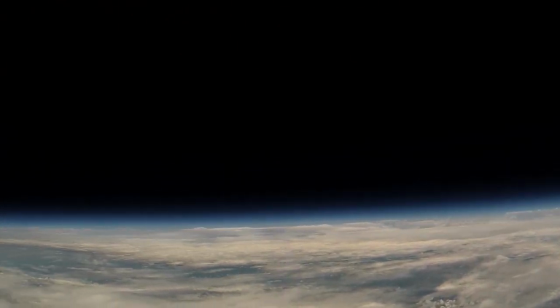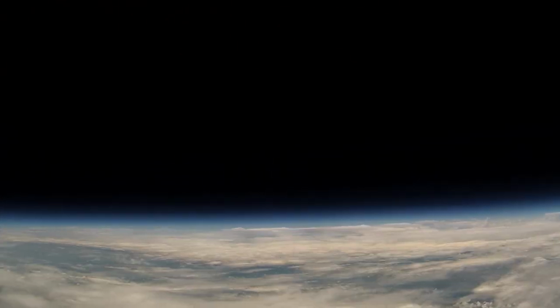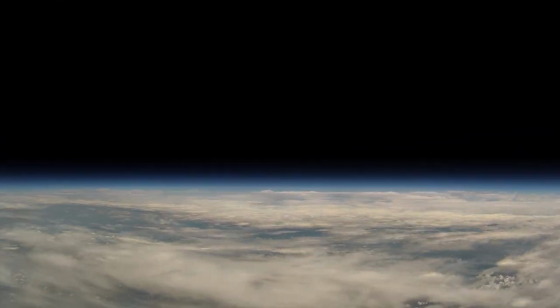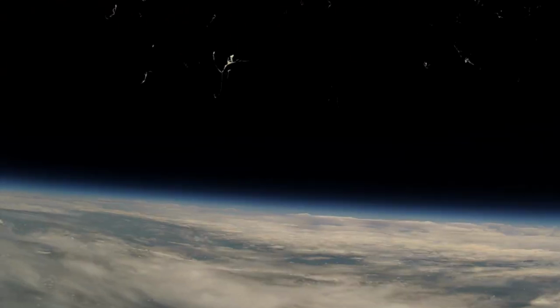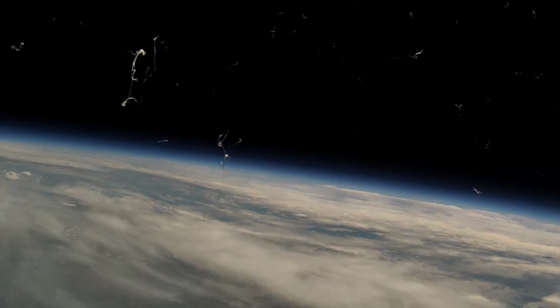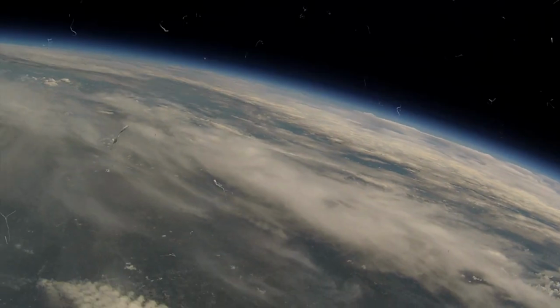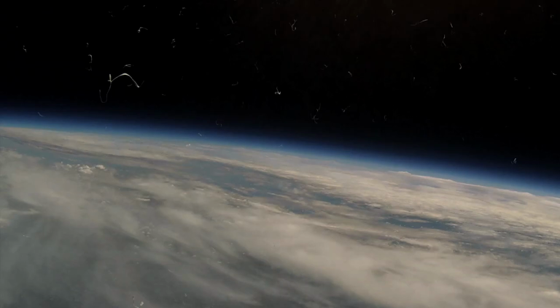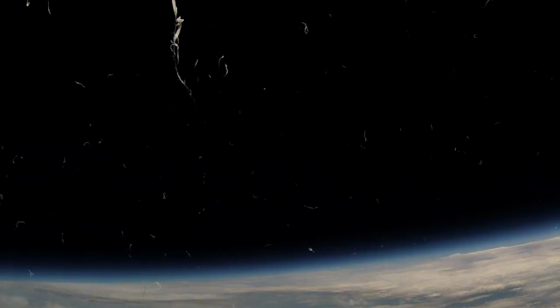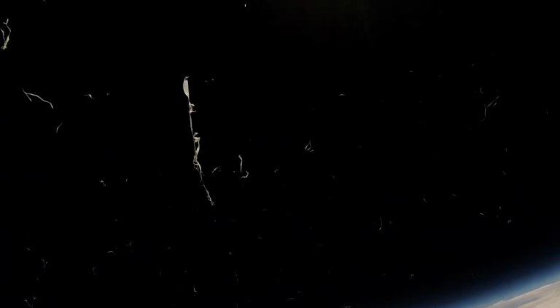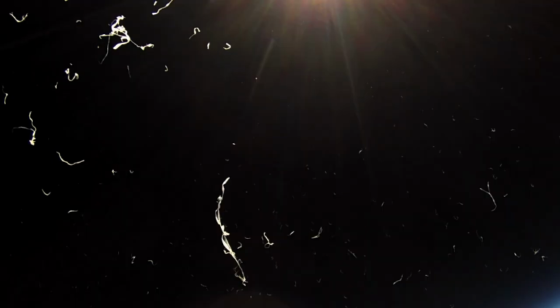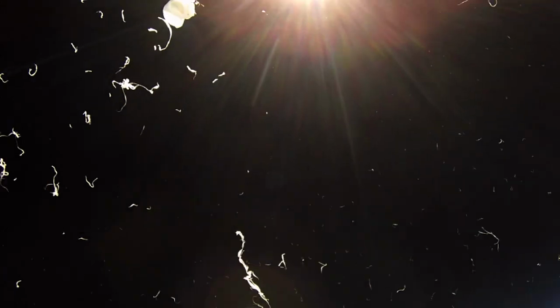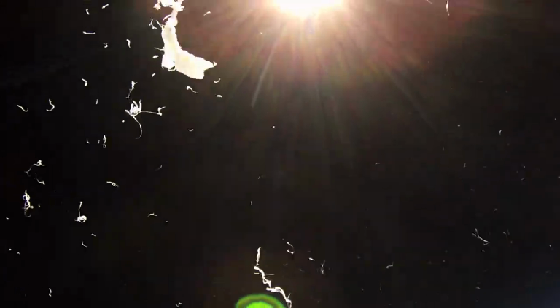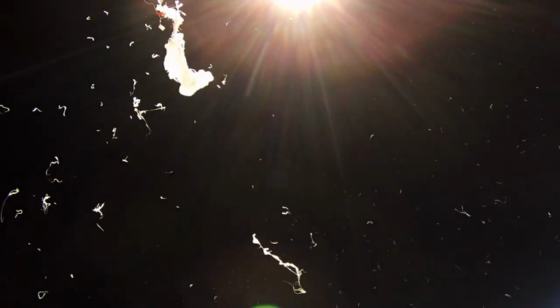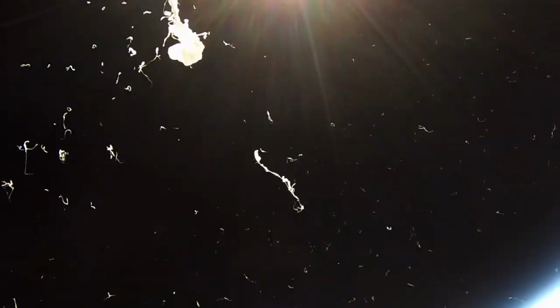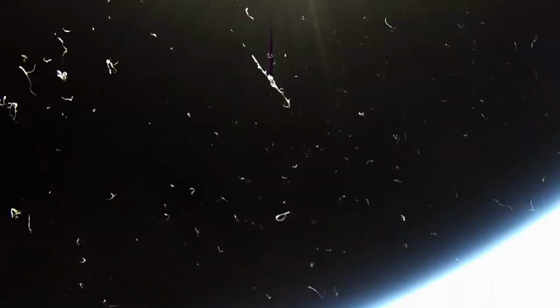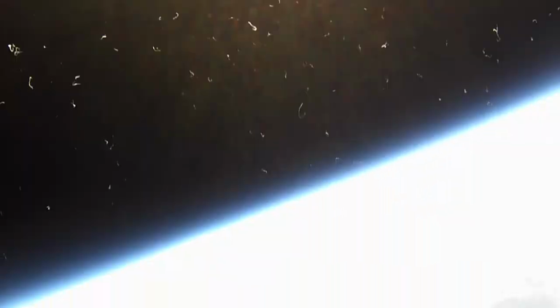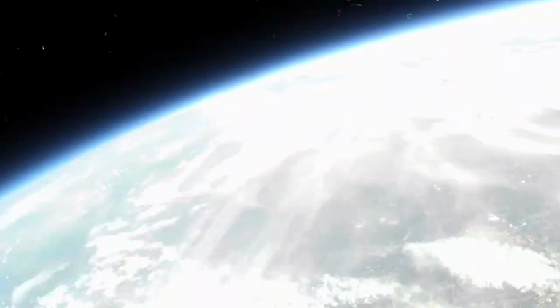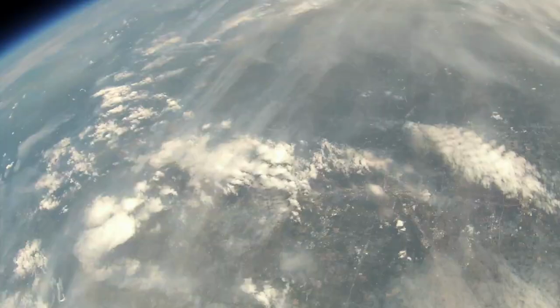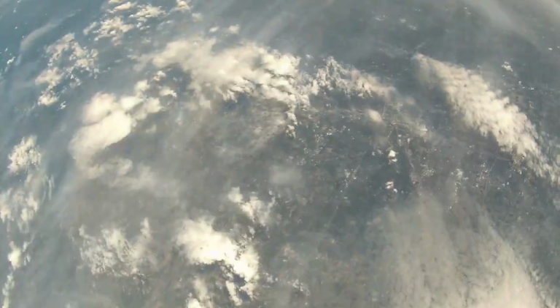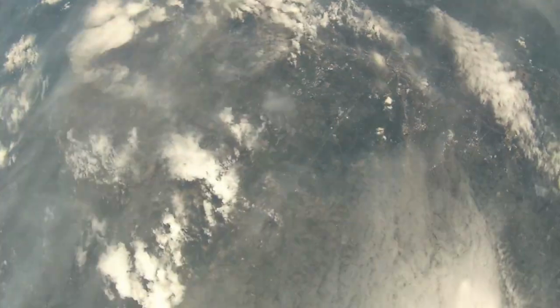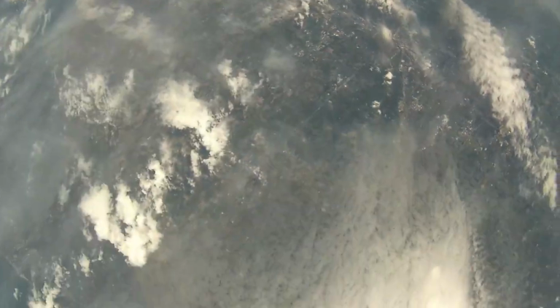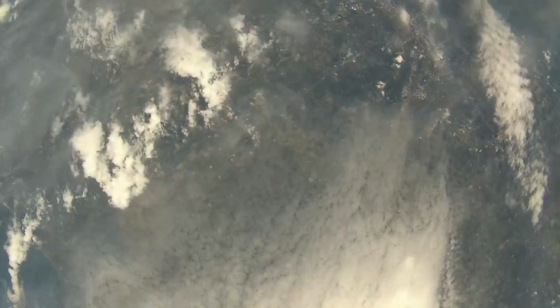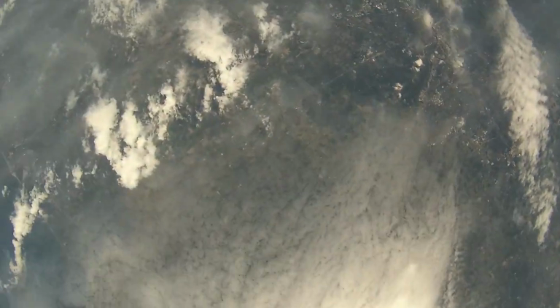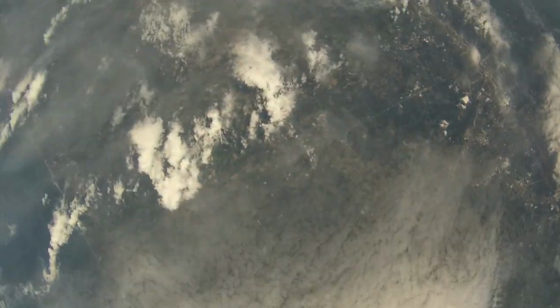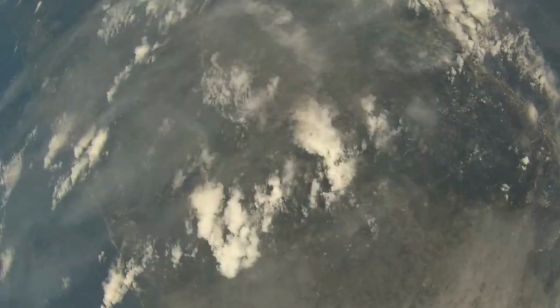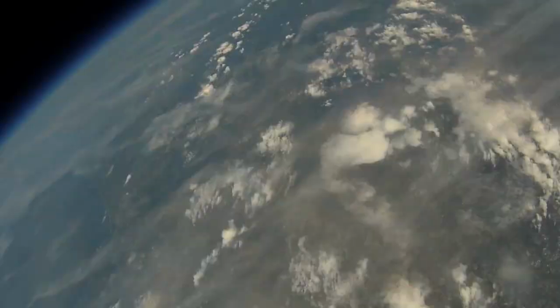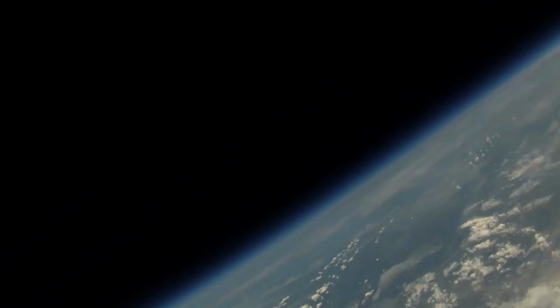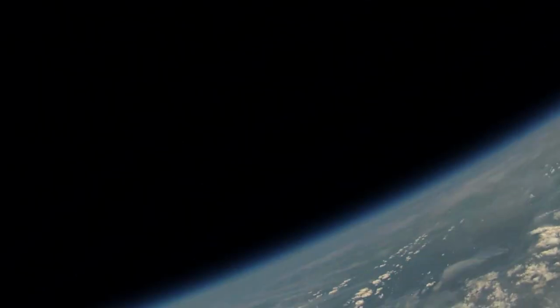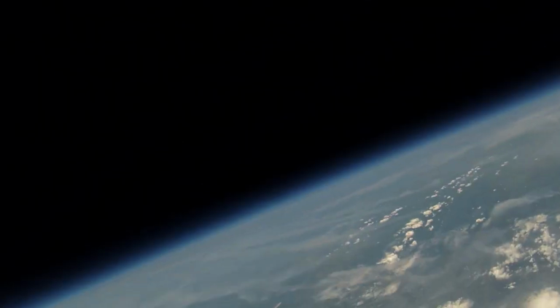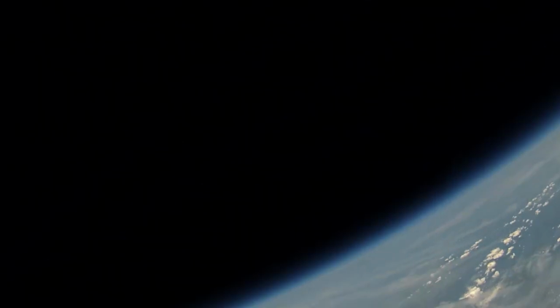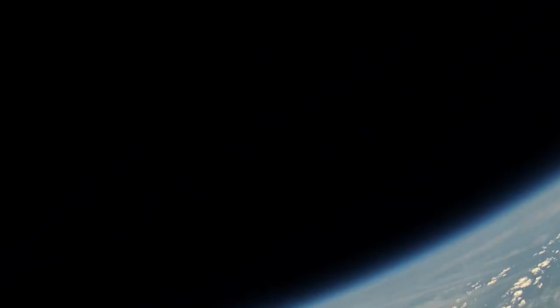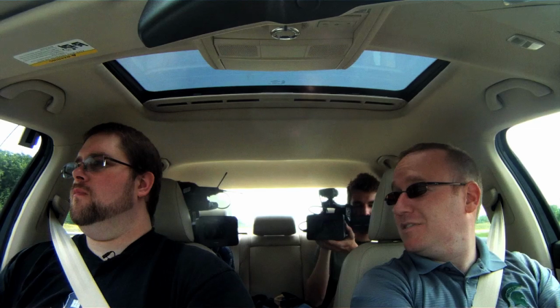The elevation was about 105,000 feet, which is really, really high.